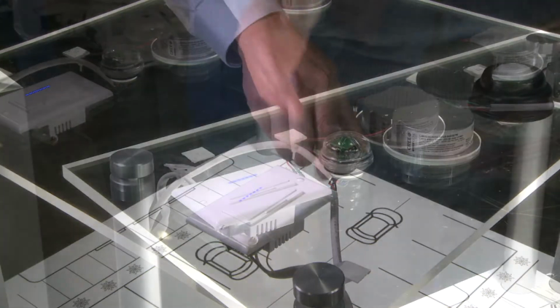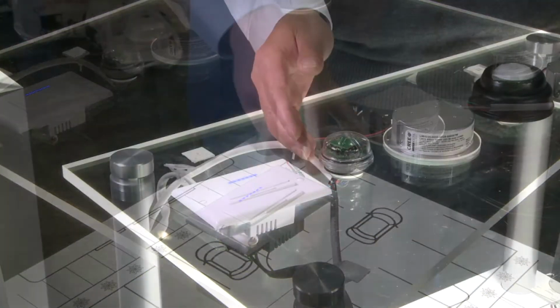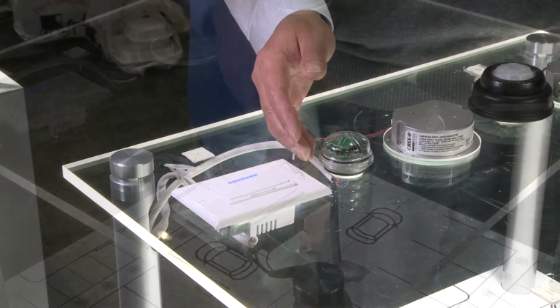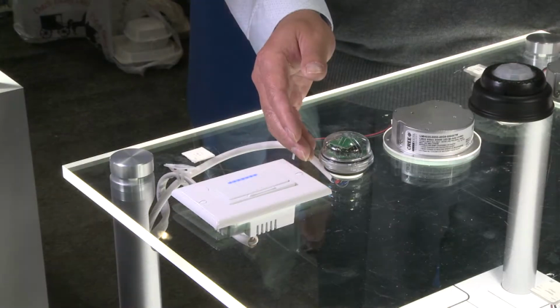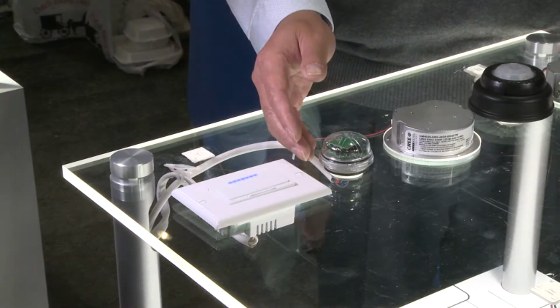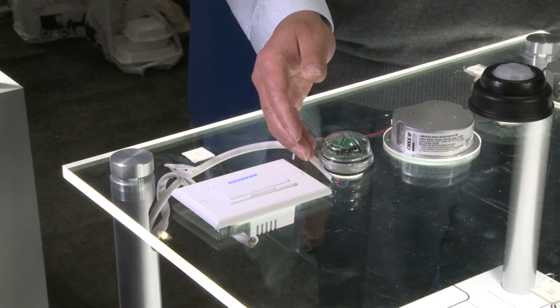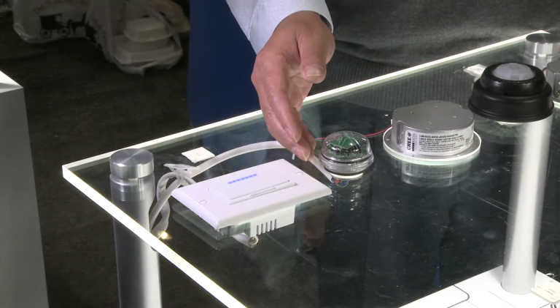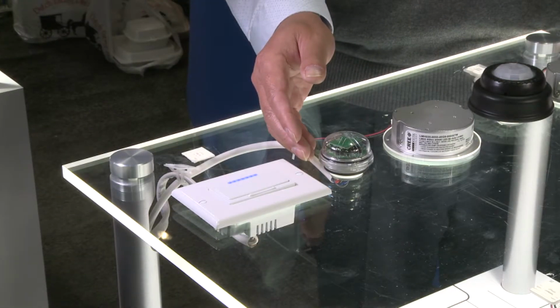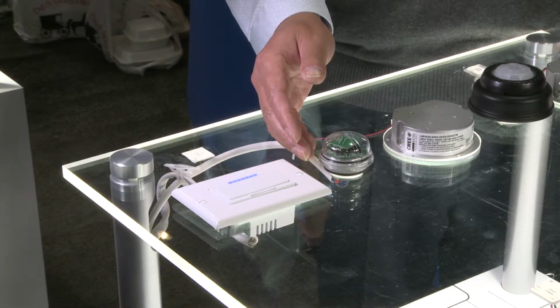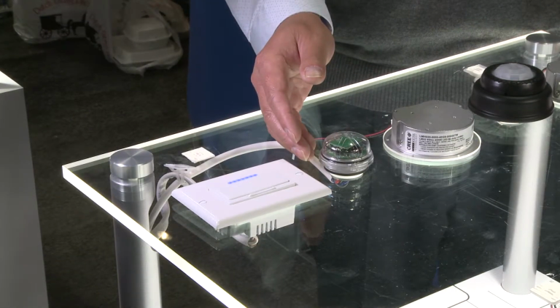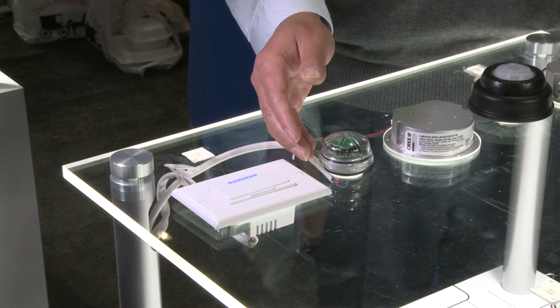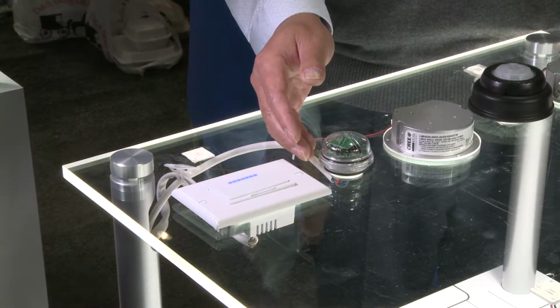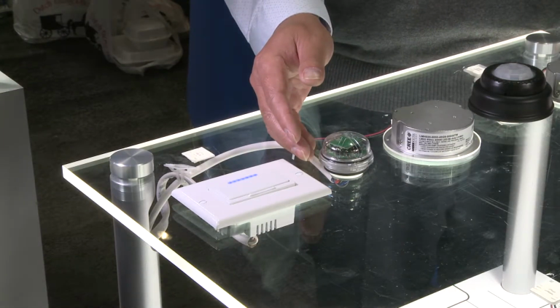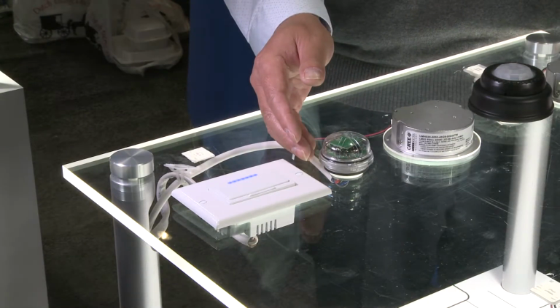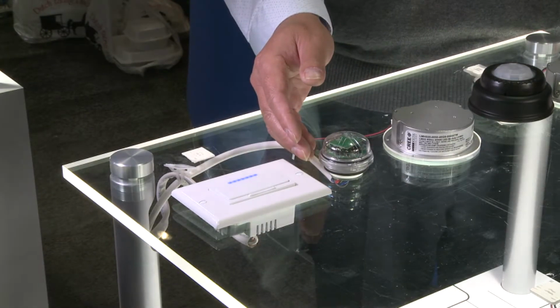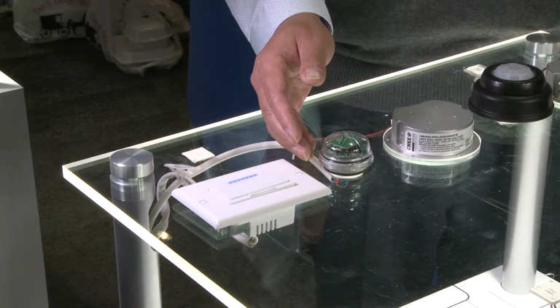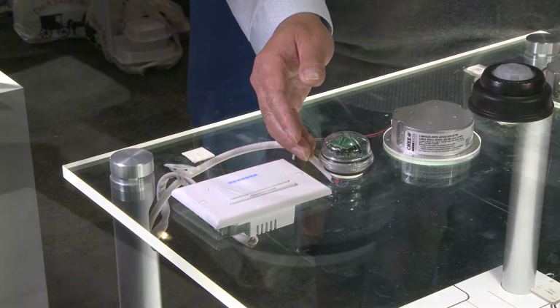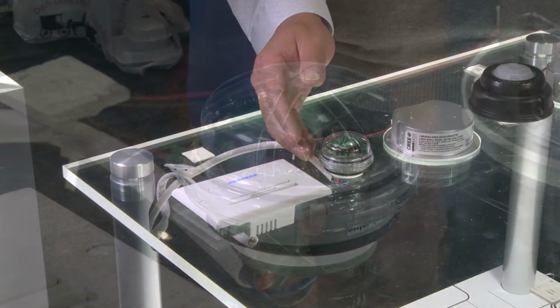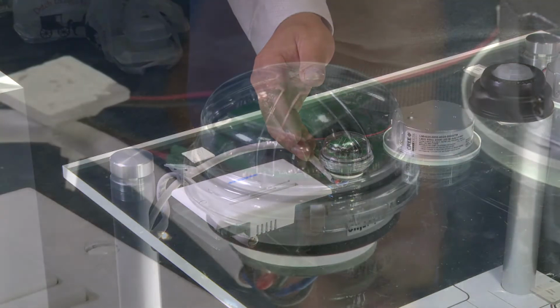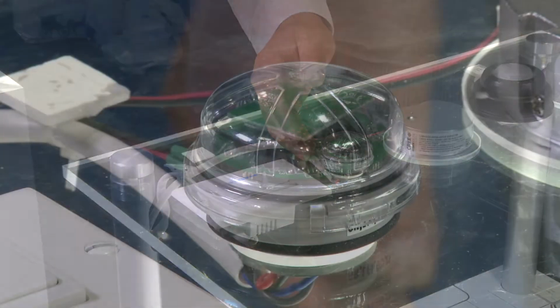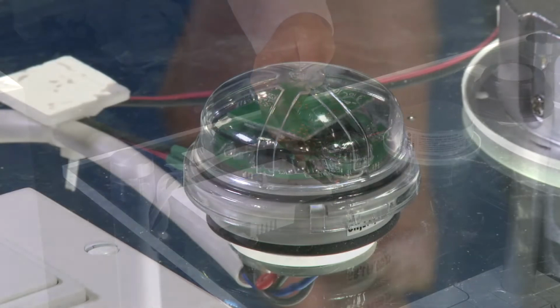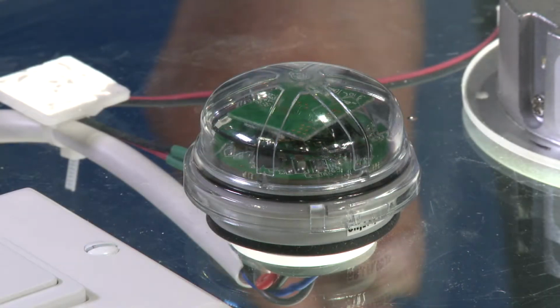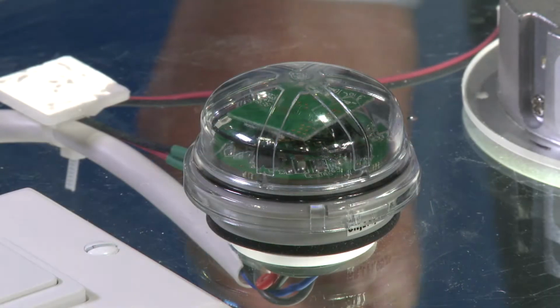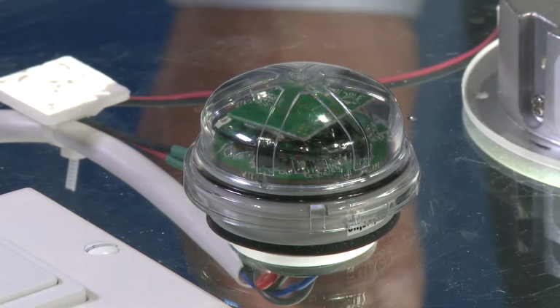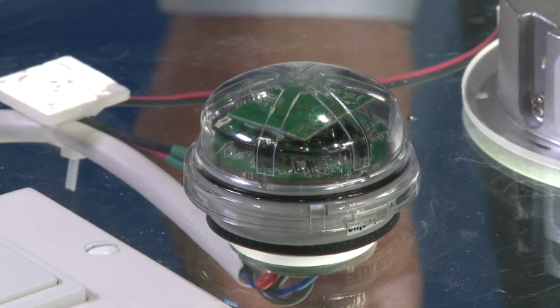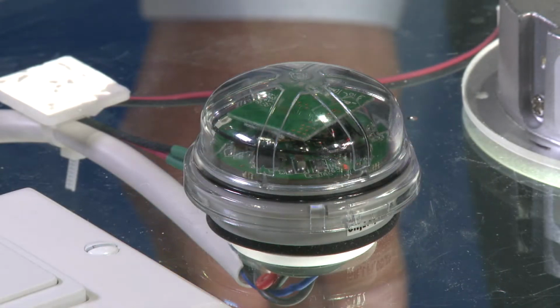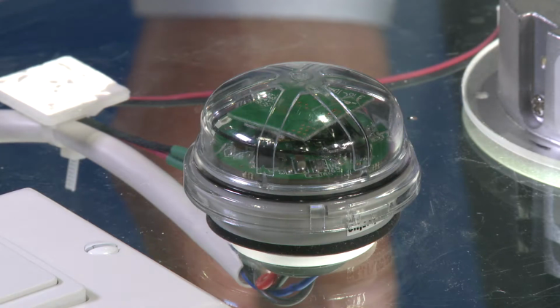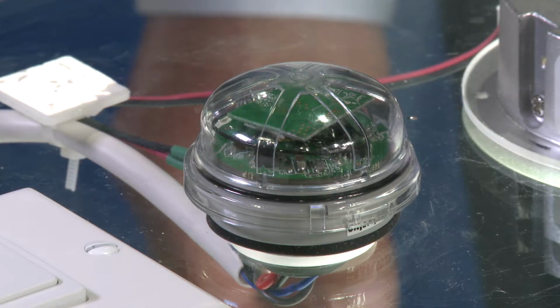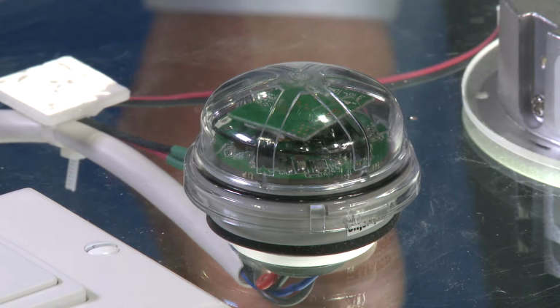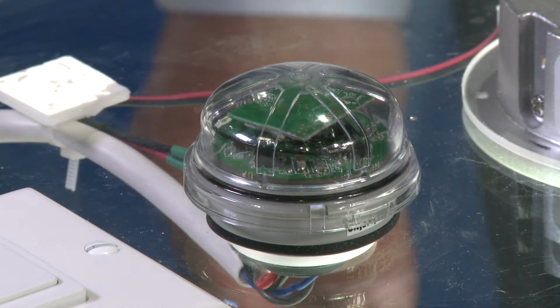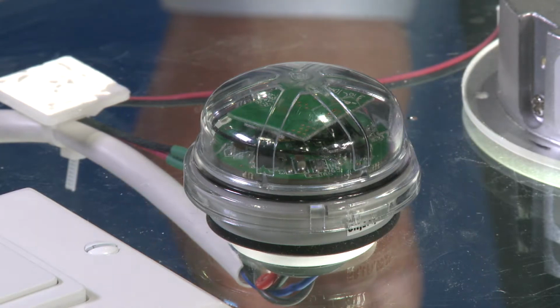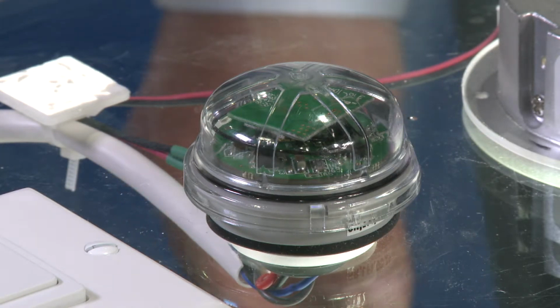This is our two channel fixture controller. In addition to dimming and on and off, this can also do color tuning.